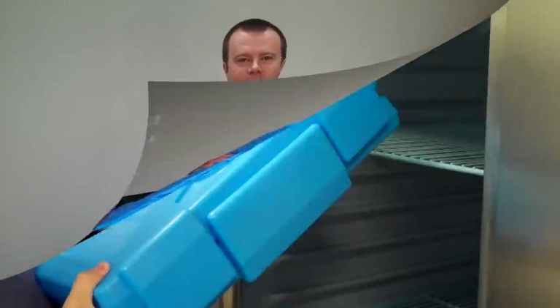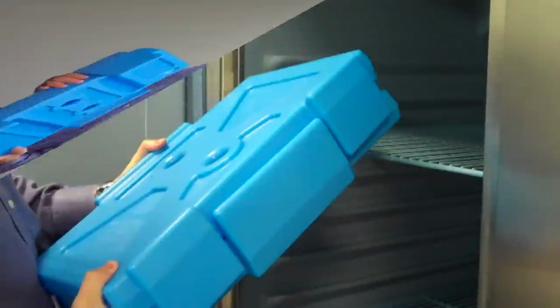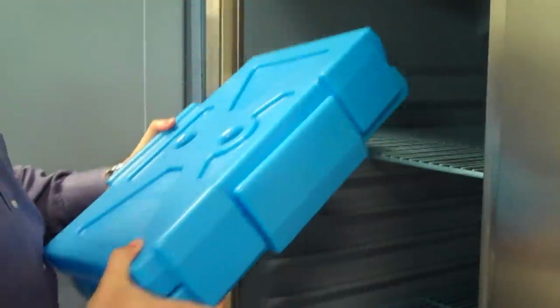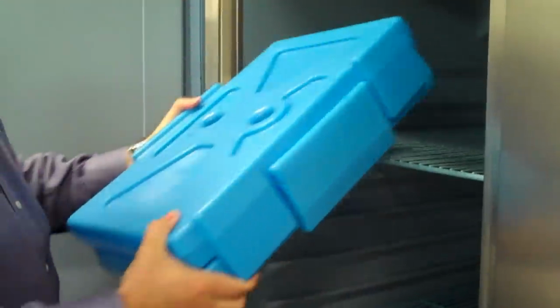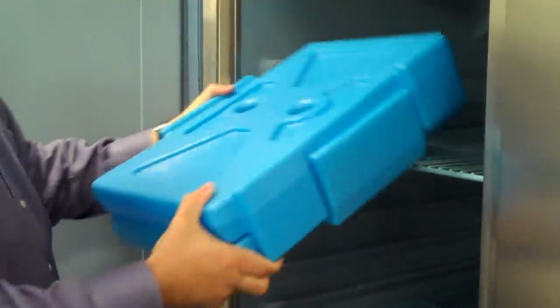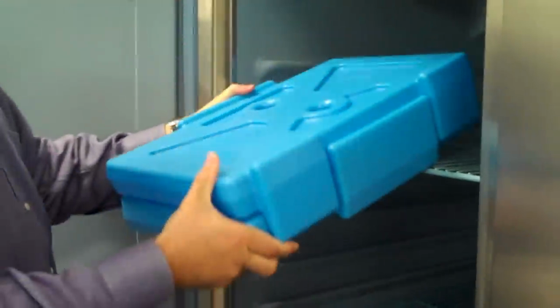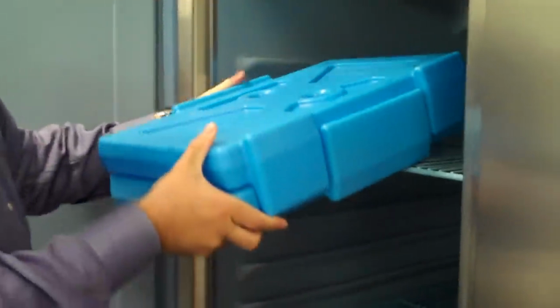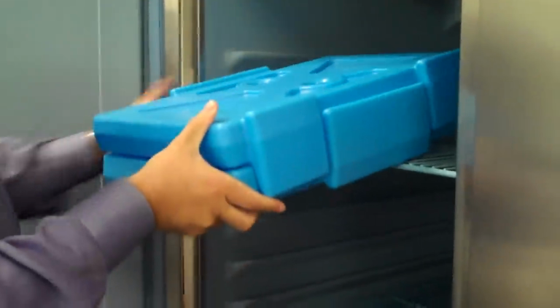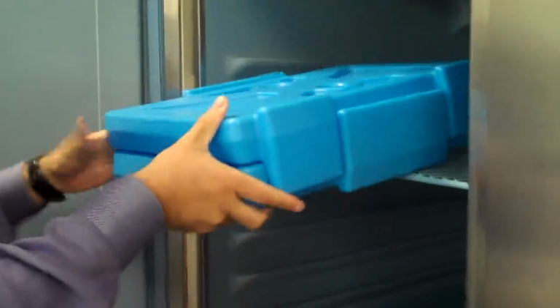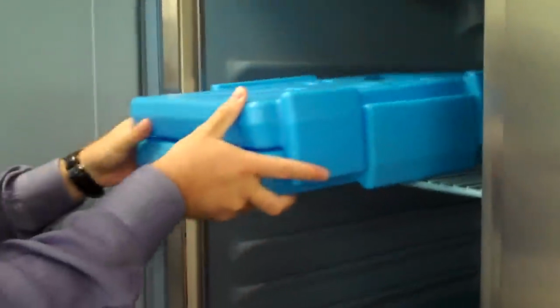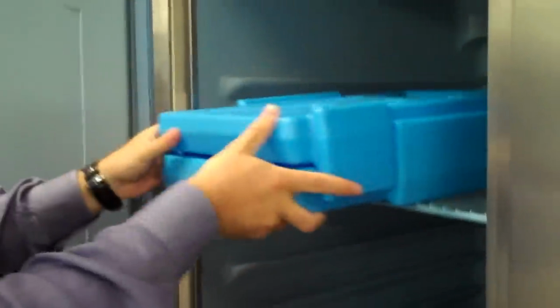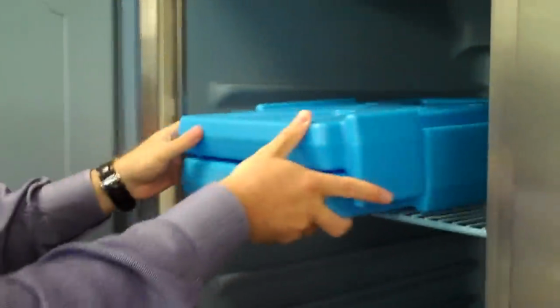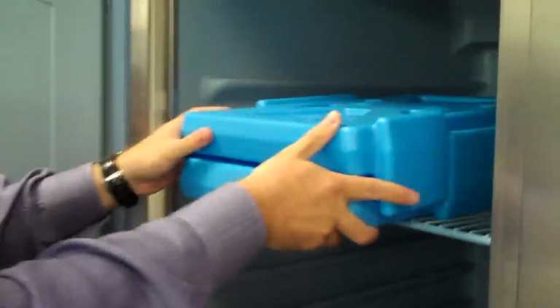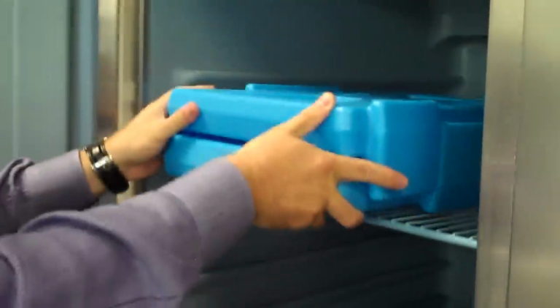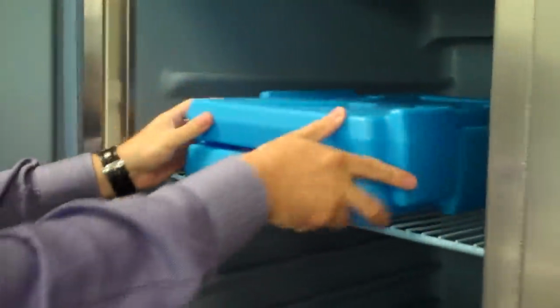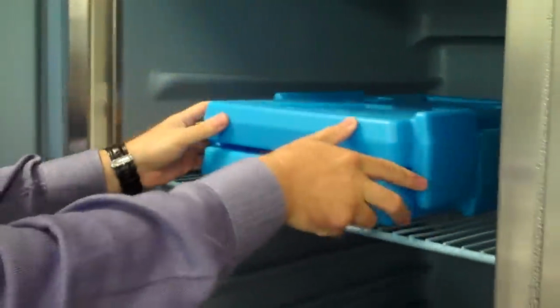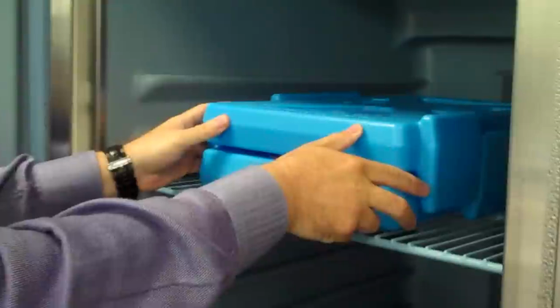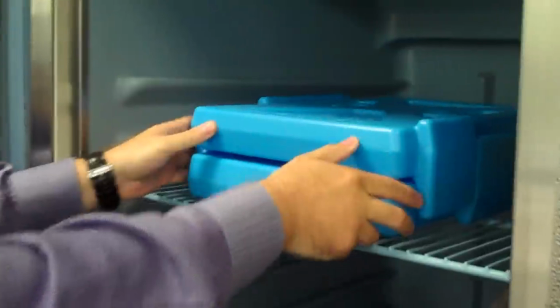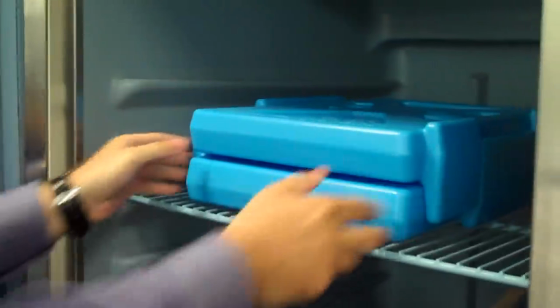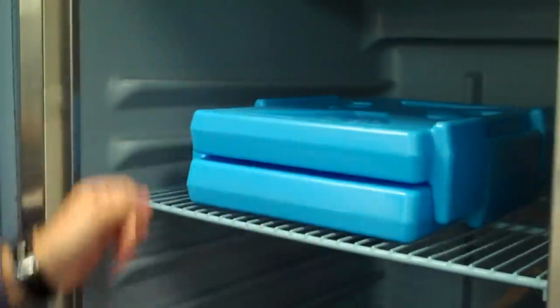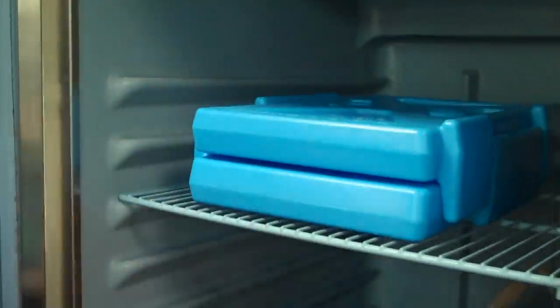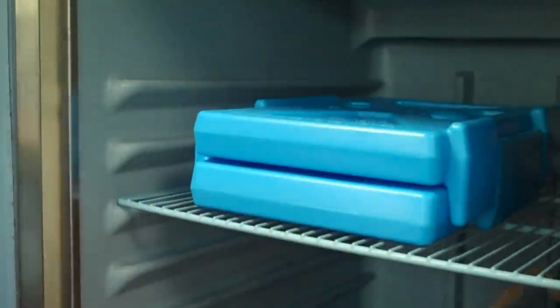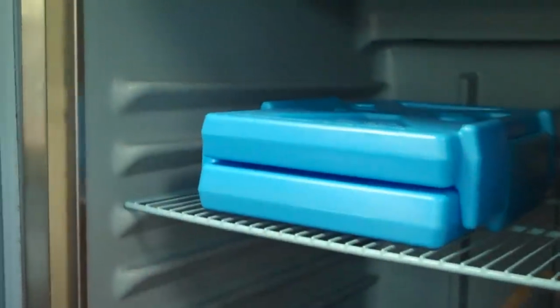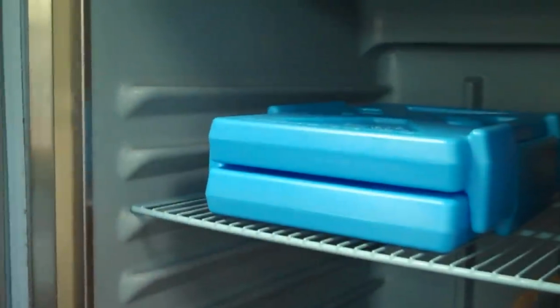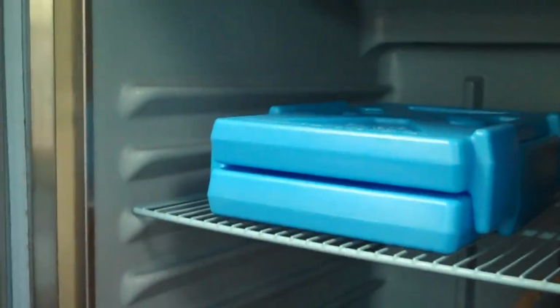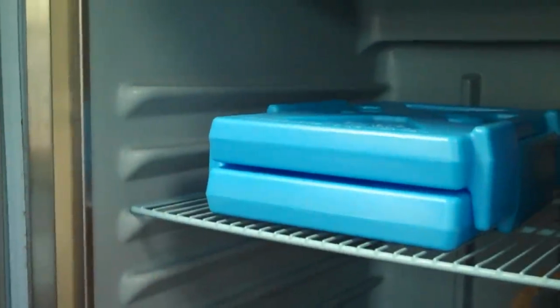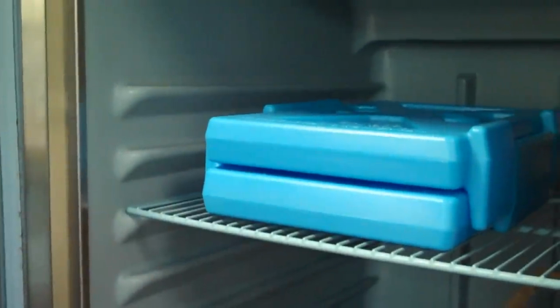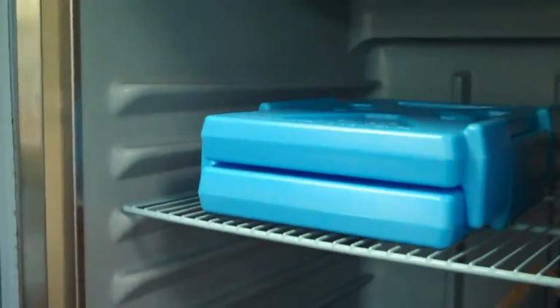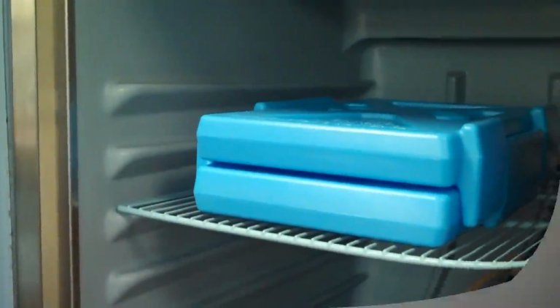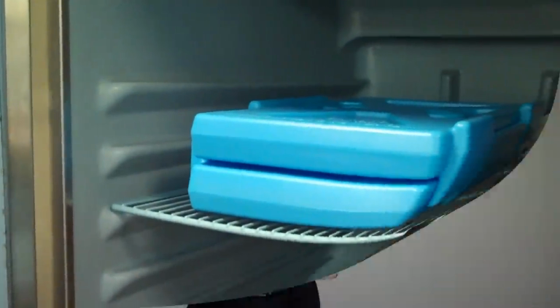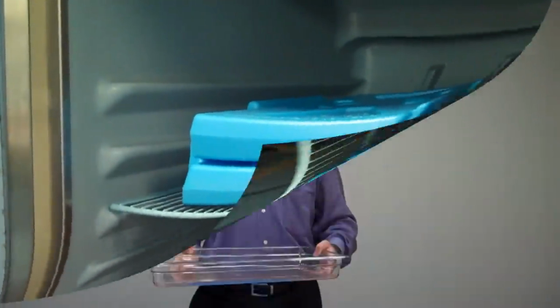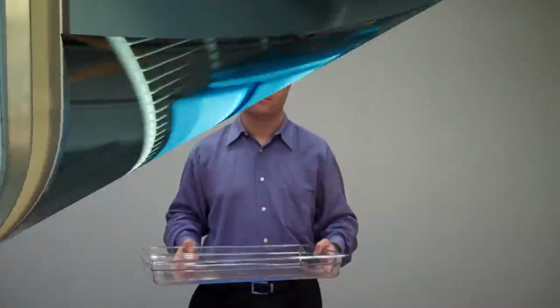Place the cam chiller in the freezer overnight. You can stack them for space savings.